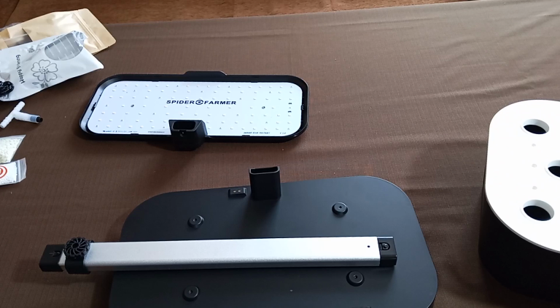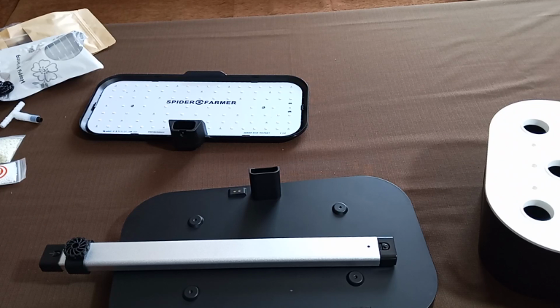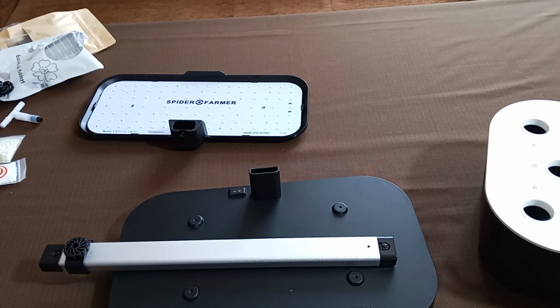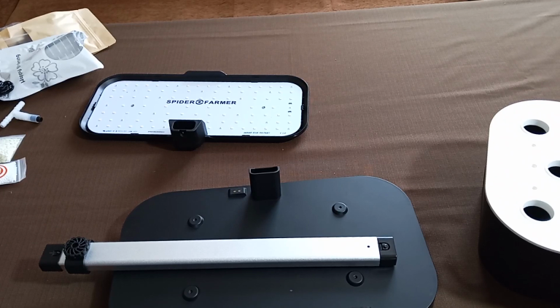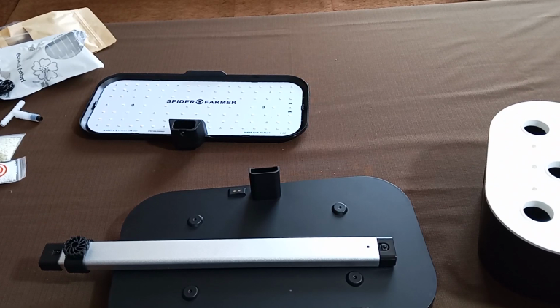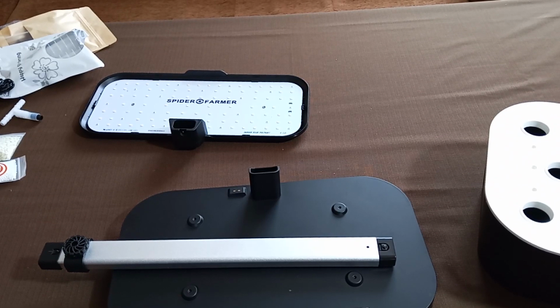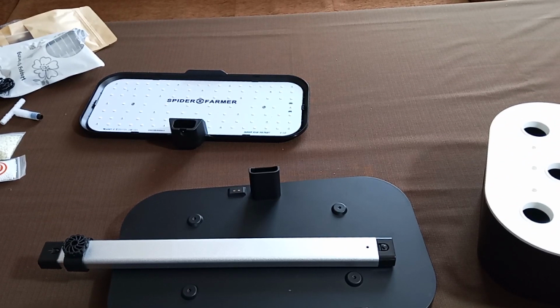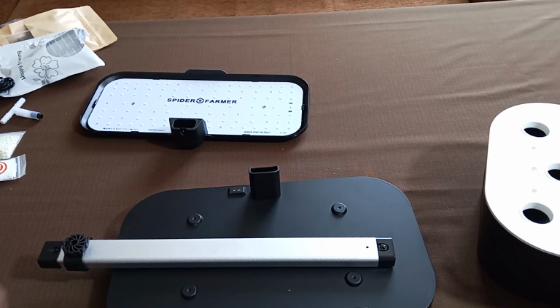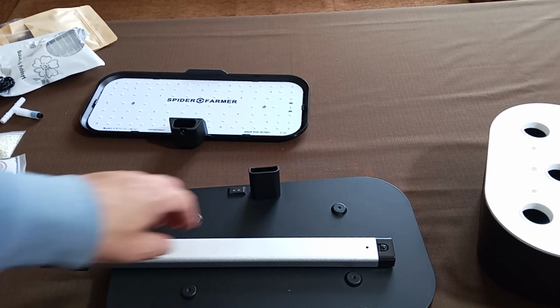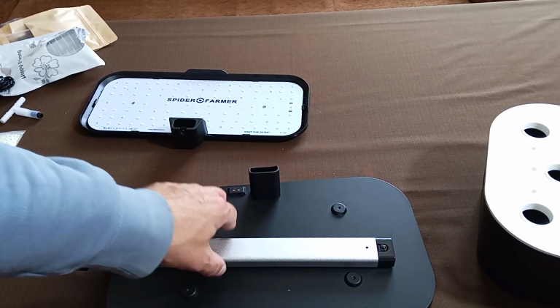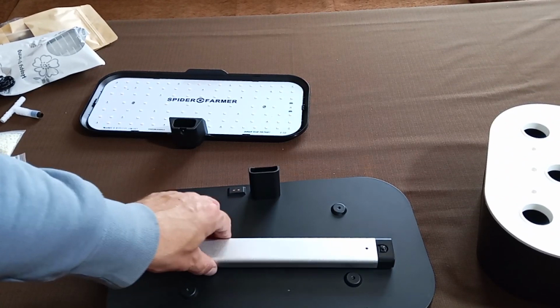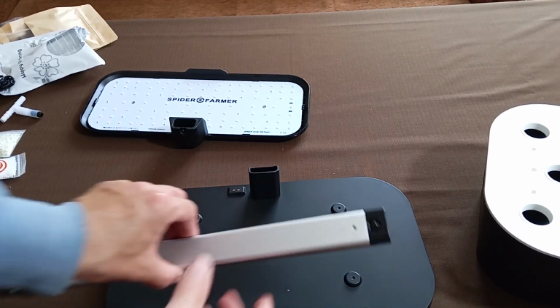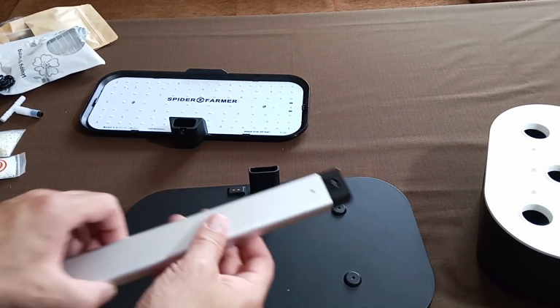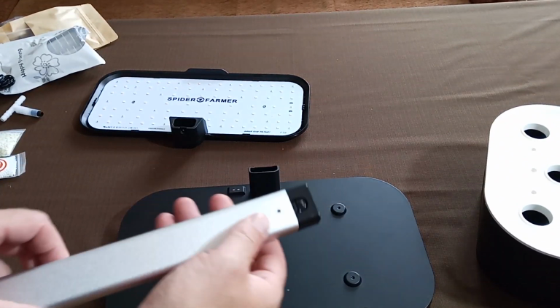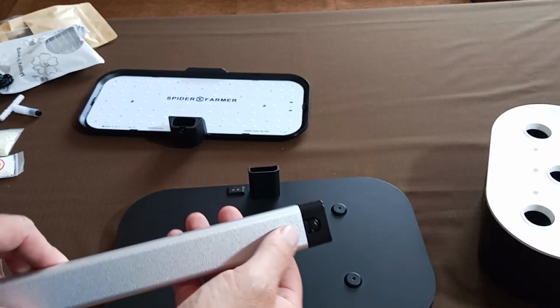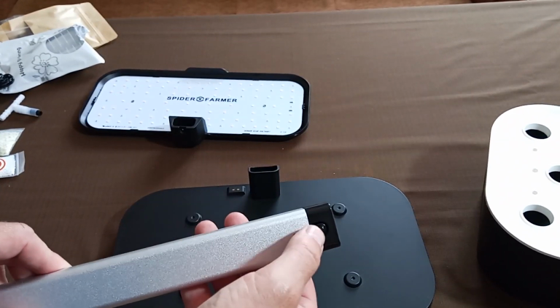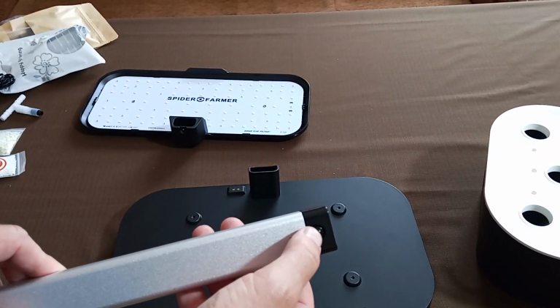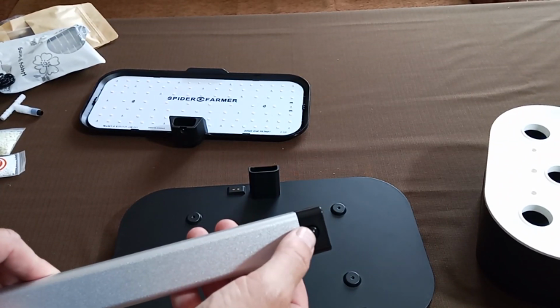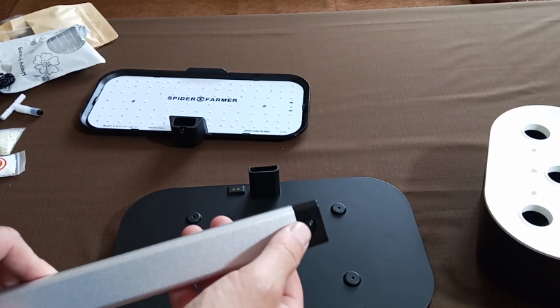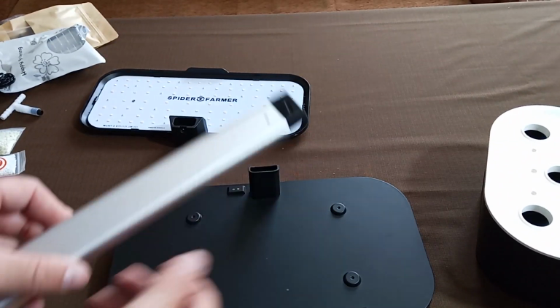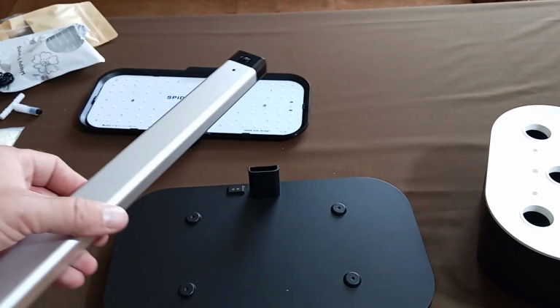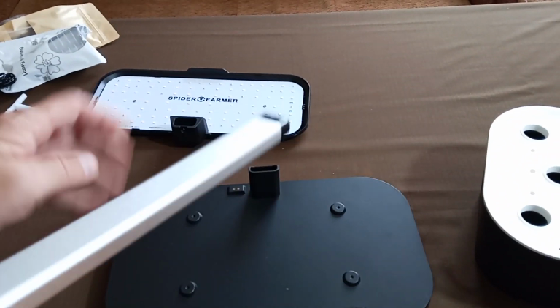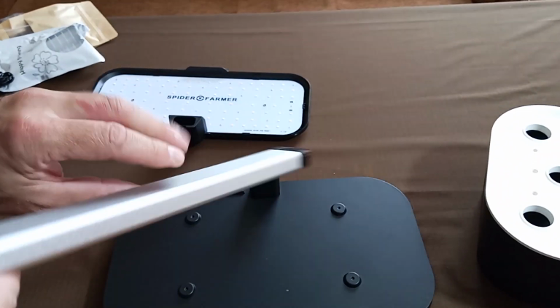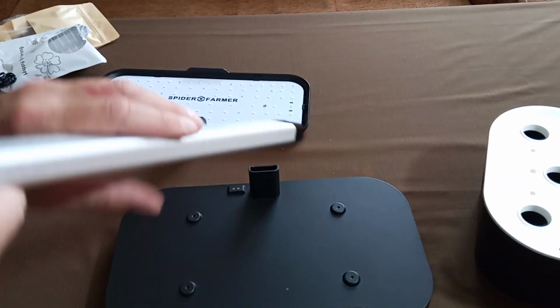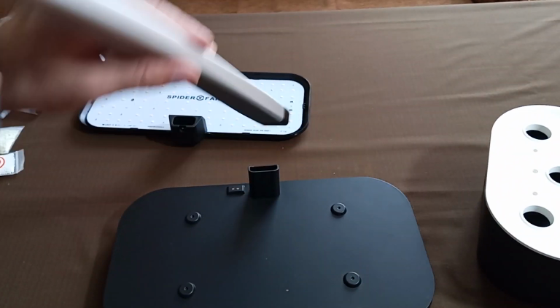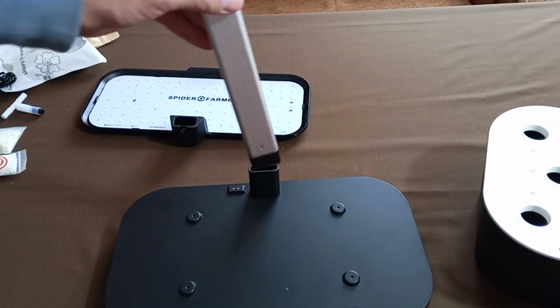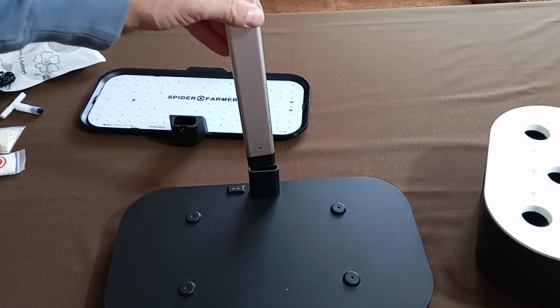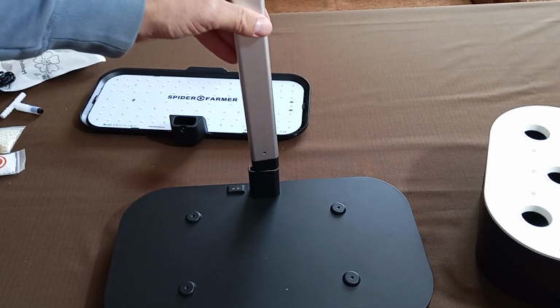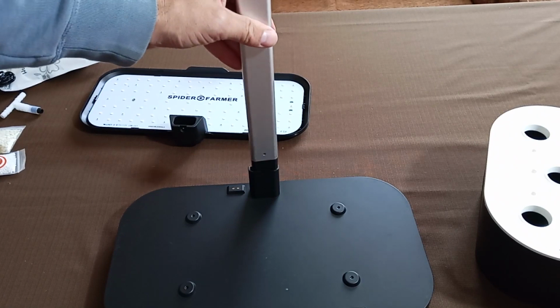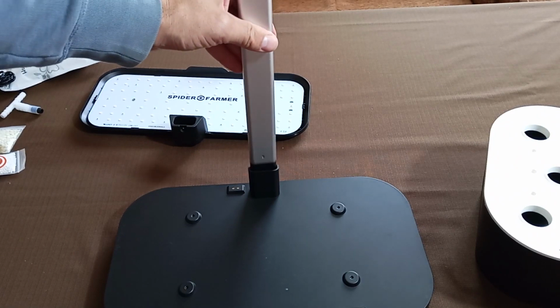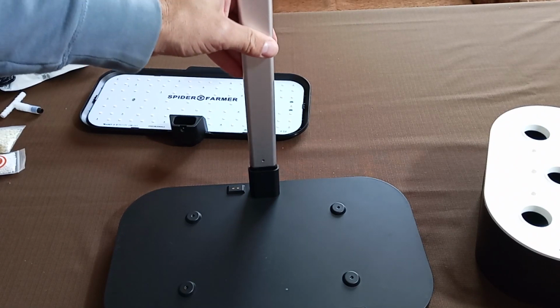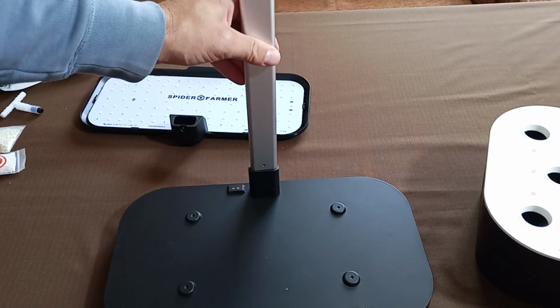Hey everyone! Today, I'm going to demonstrate how I put together and got the Spider Farmer hydroponics system up and running.